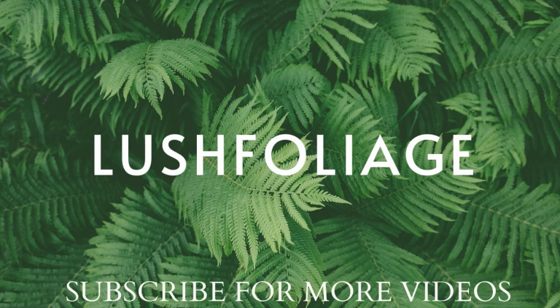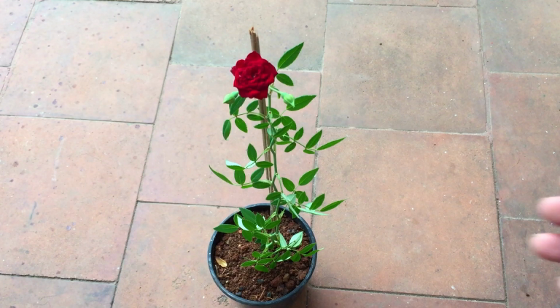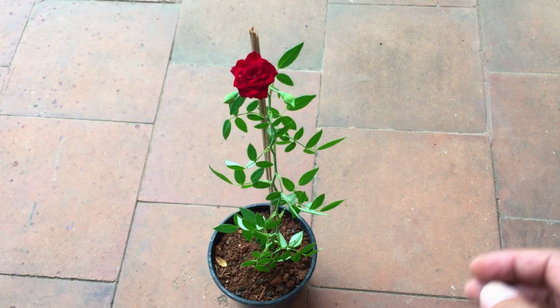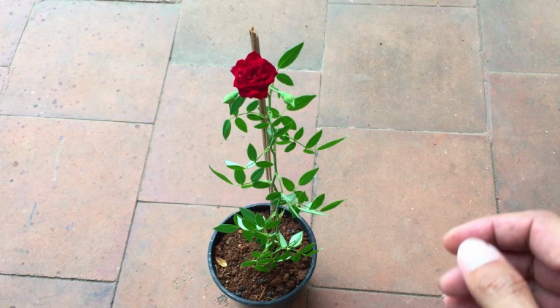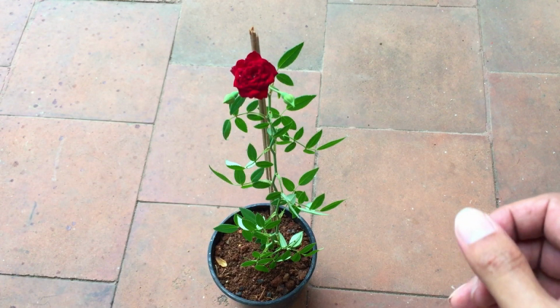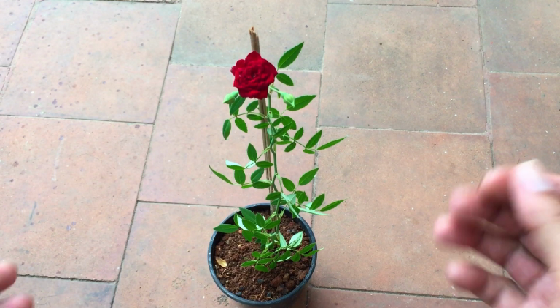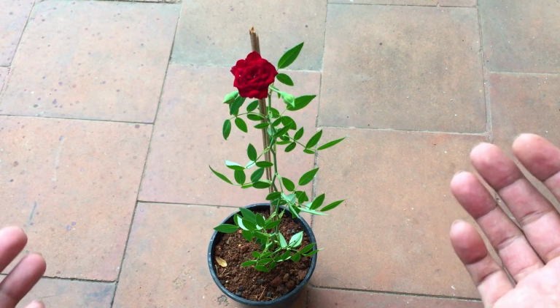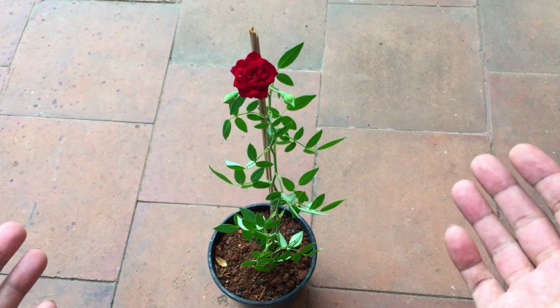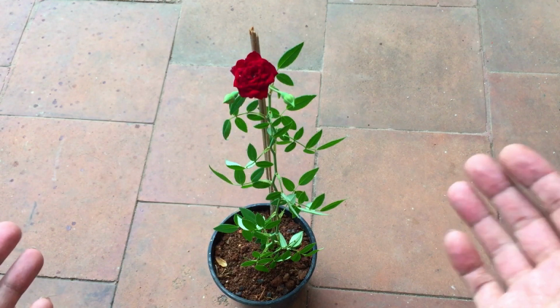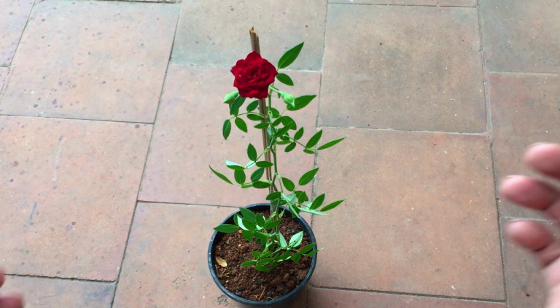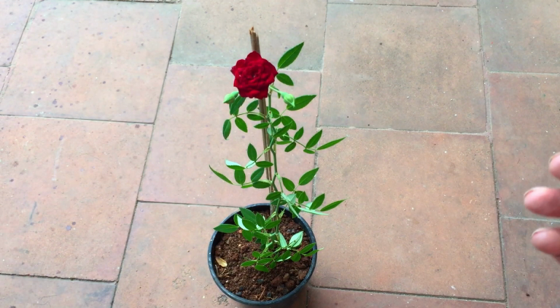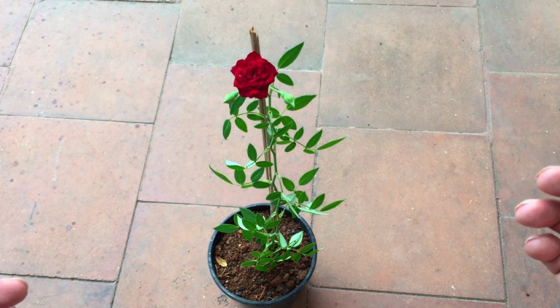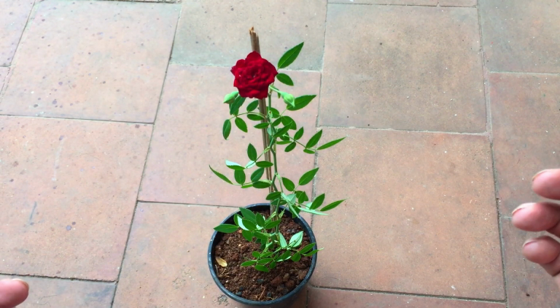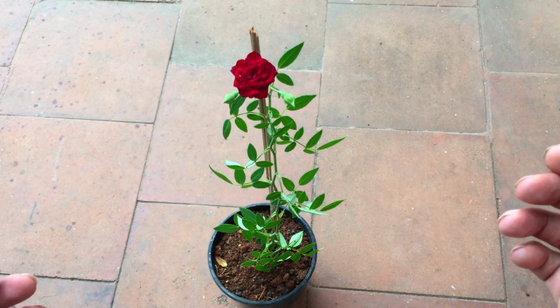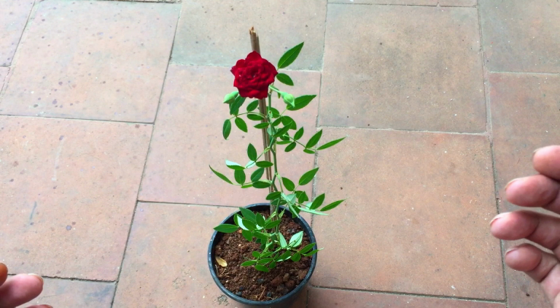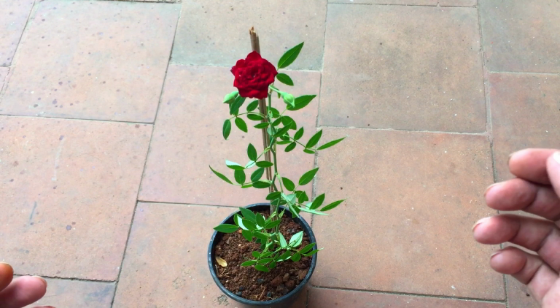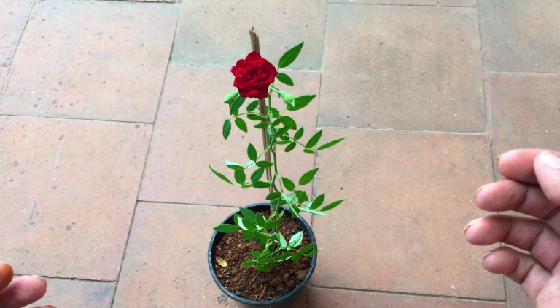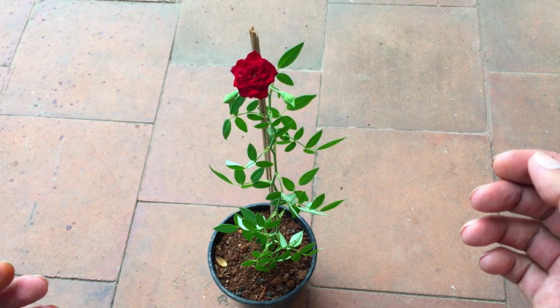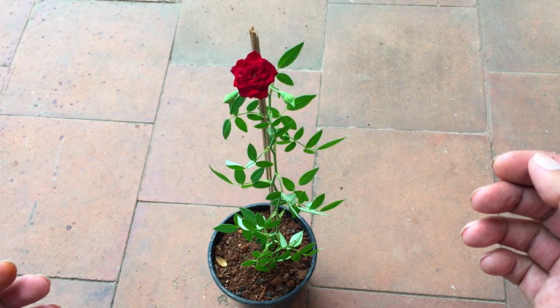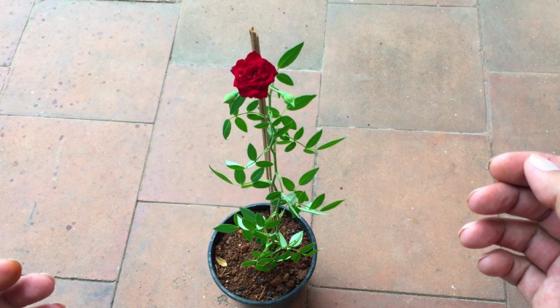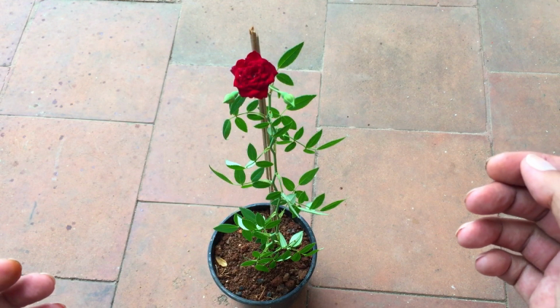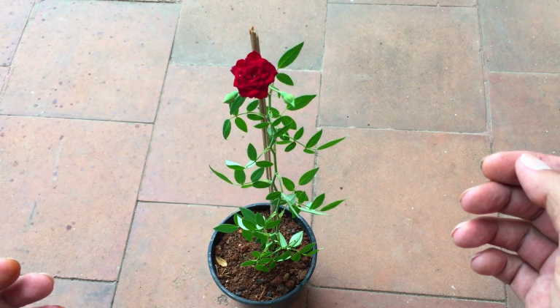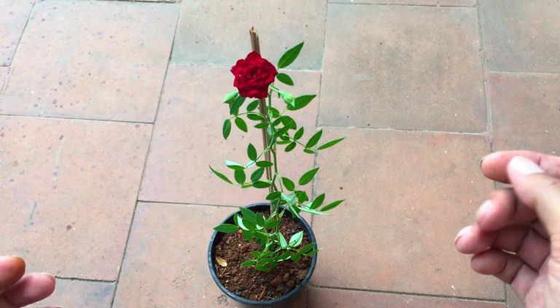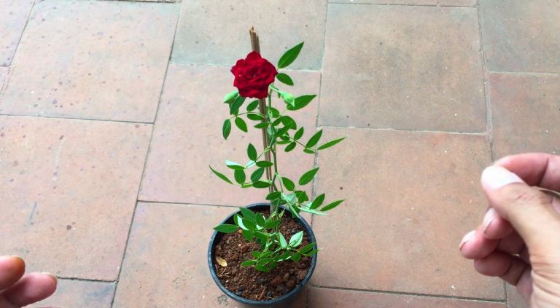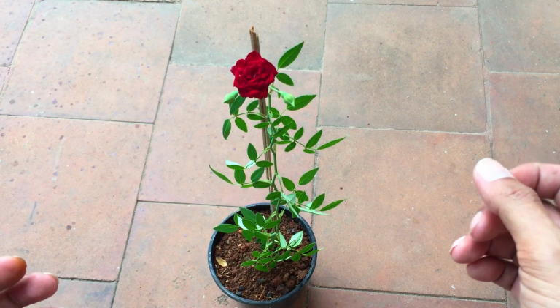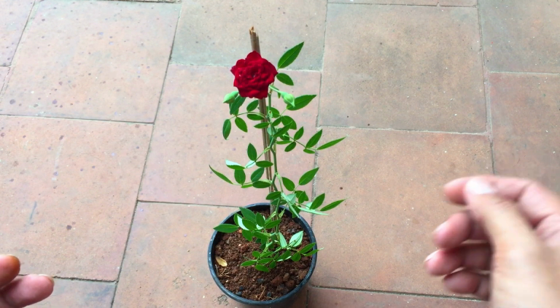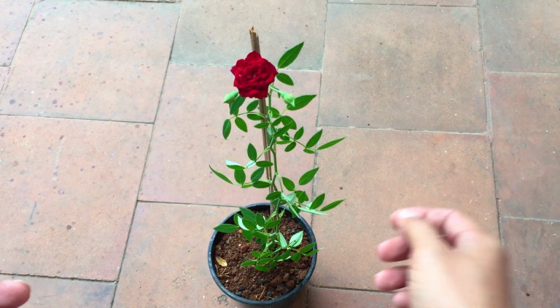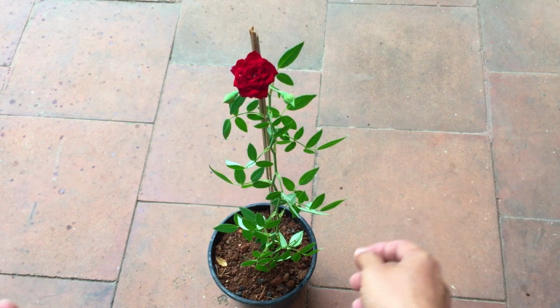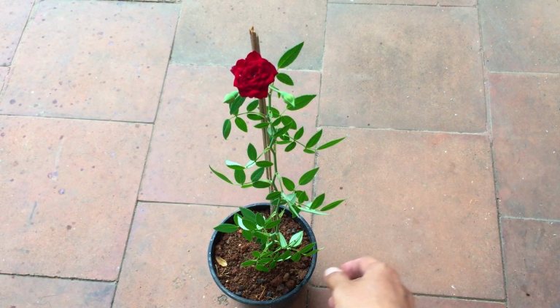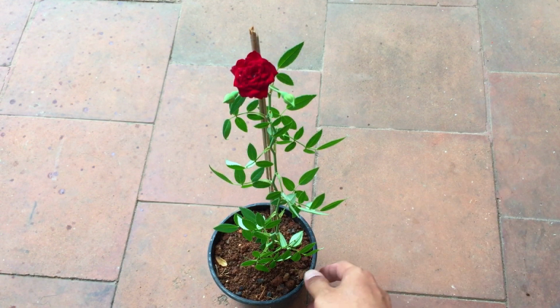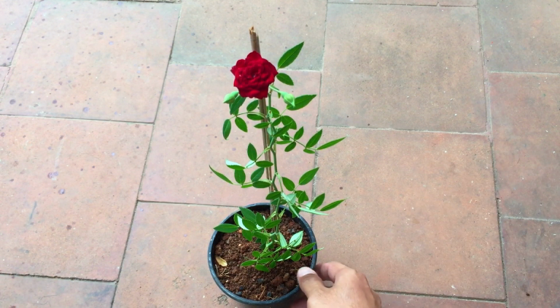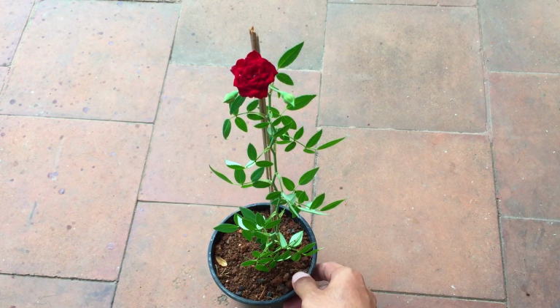Hi guys, welcome back to my channel Lush Foliage. In today's video, we are going to be talking about this beautiful rose plant.